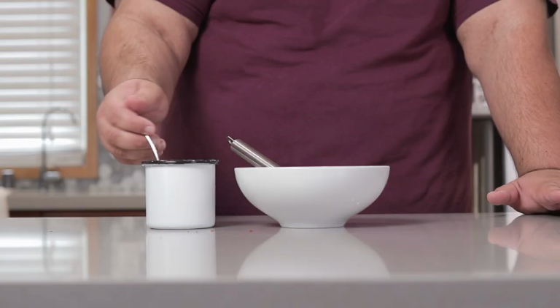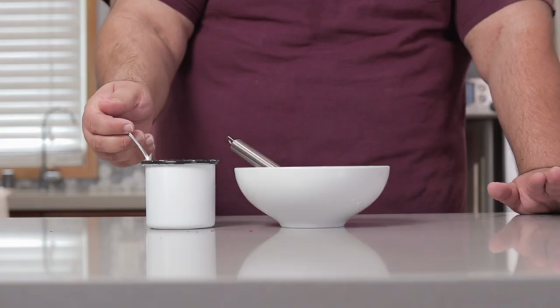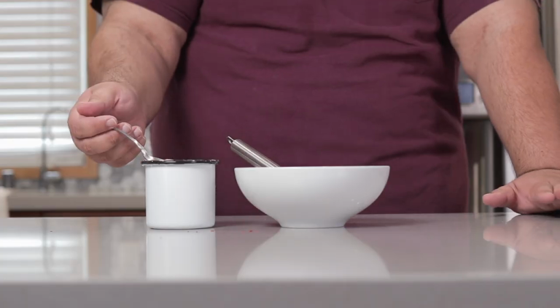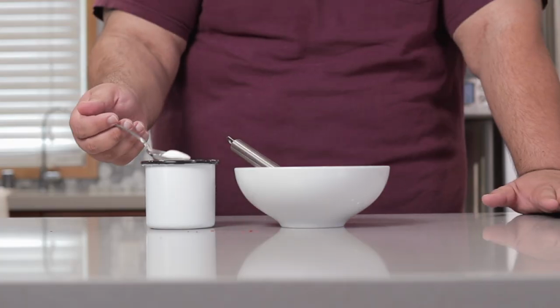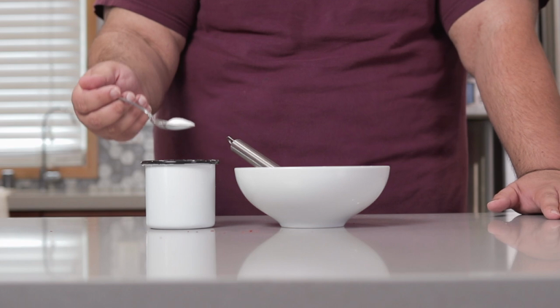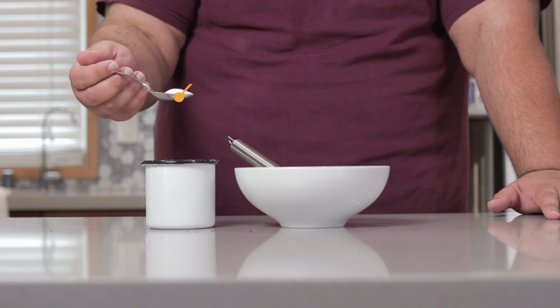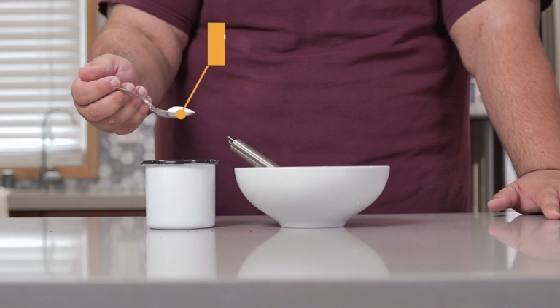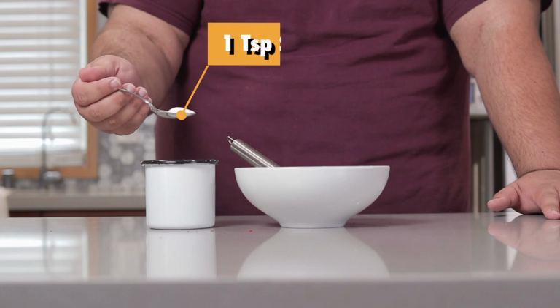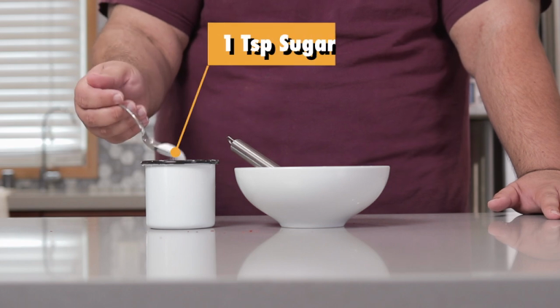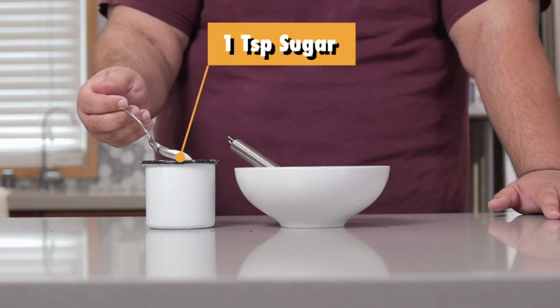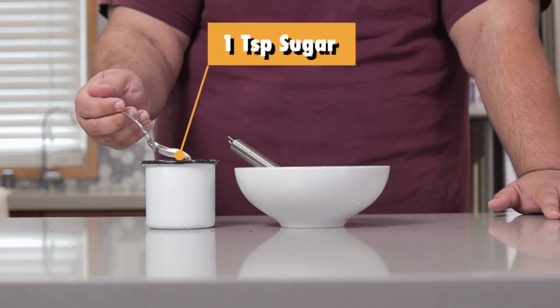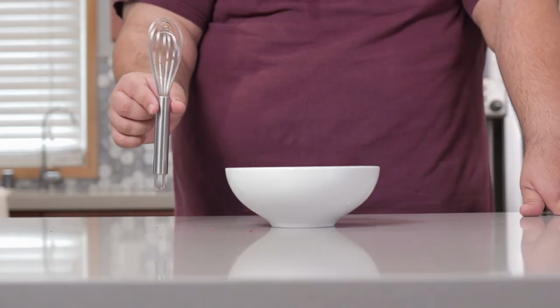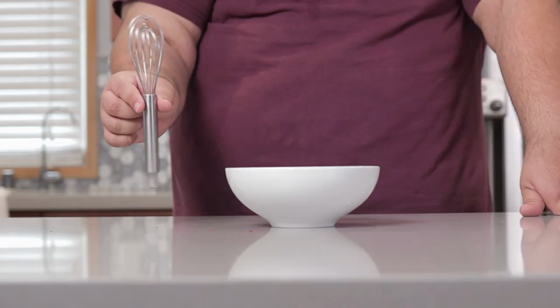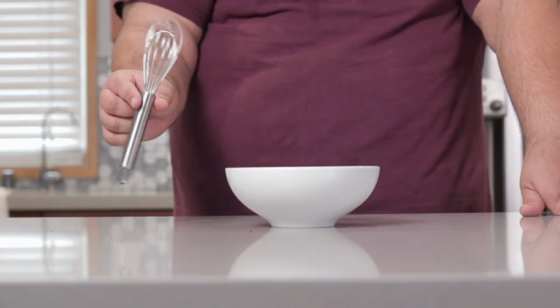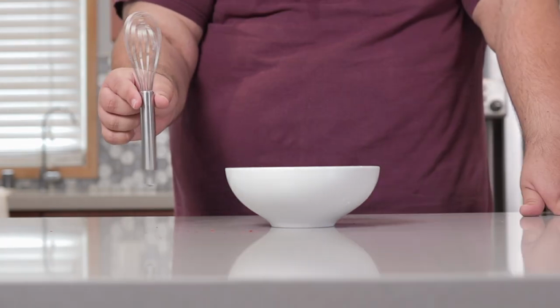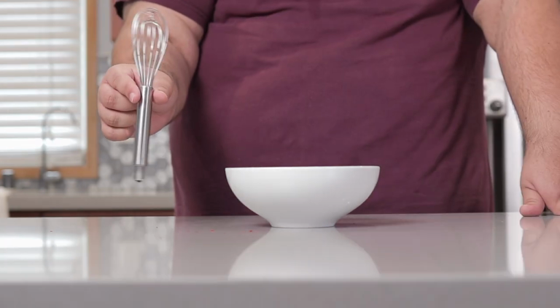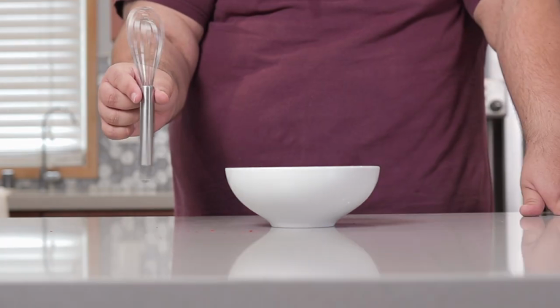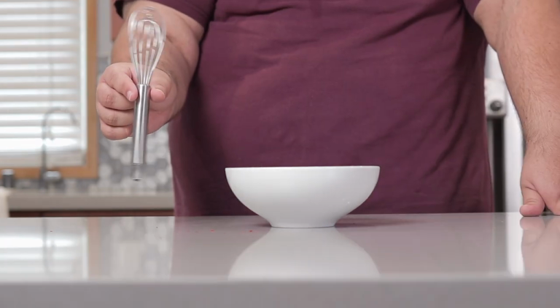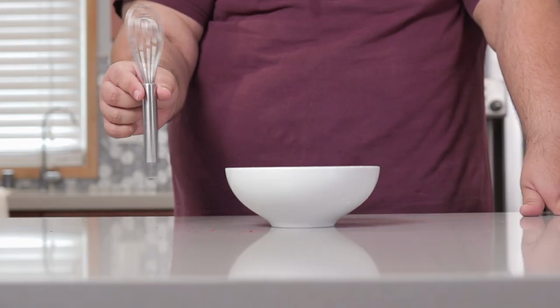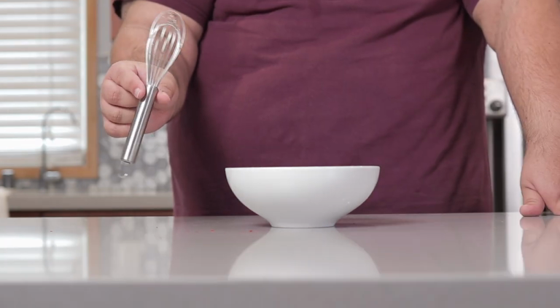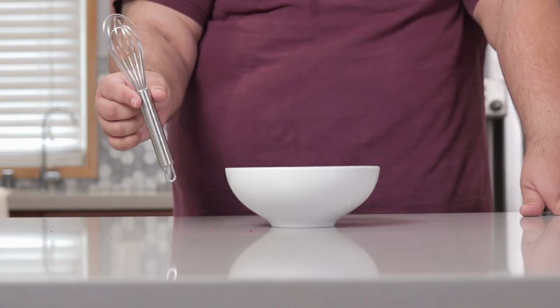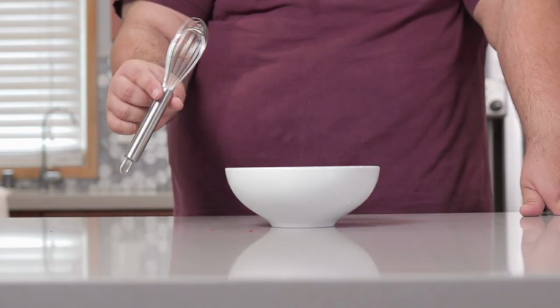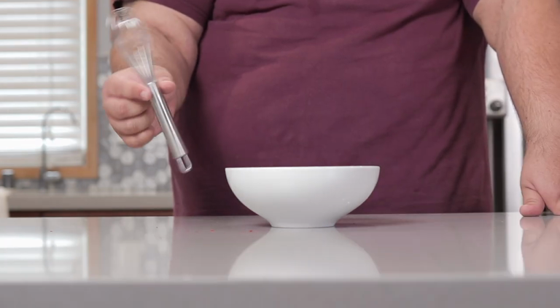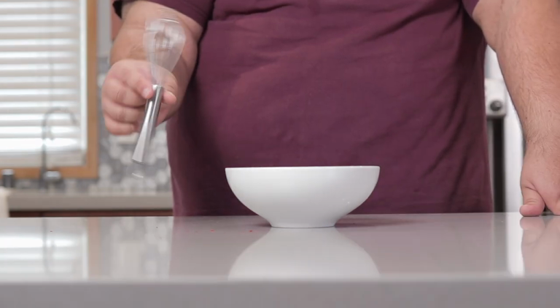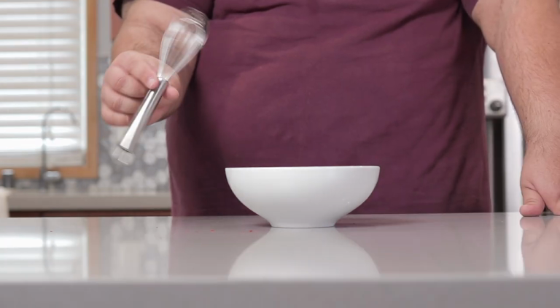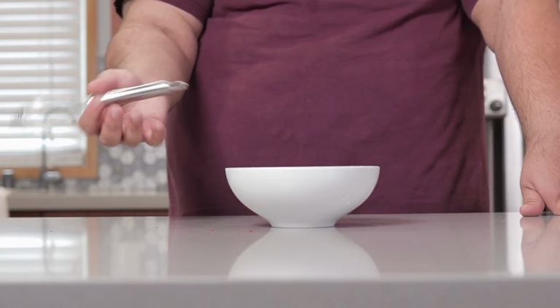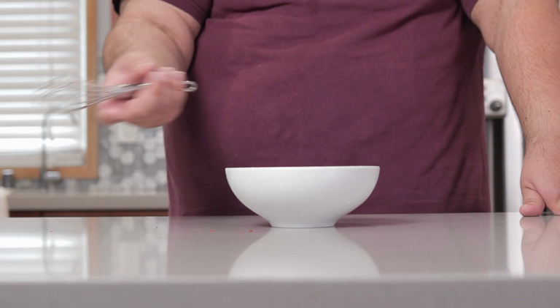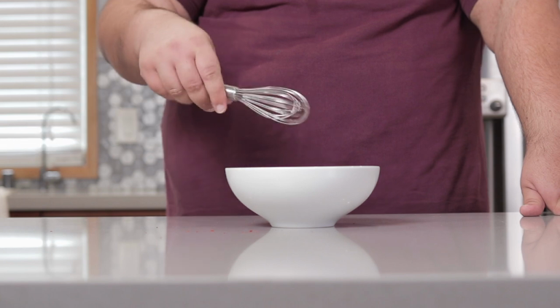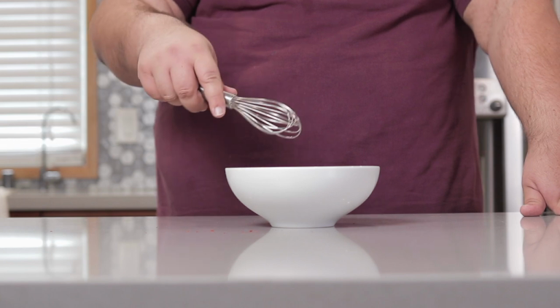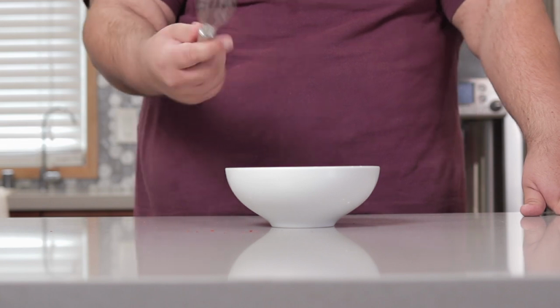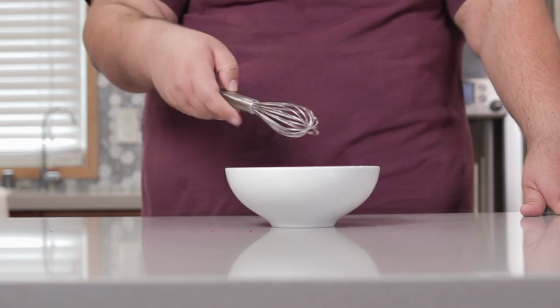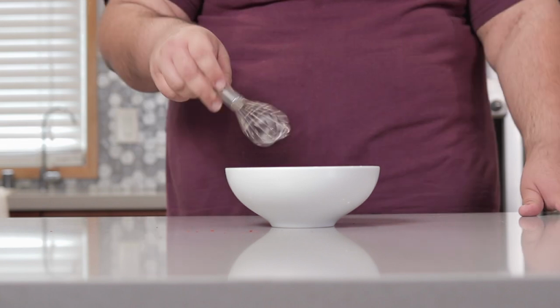Almost forgot — a teaspoon of sugar. Grab yourself a Binging with Babish-style tiny whisk and tiny whisk it all together.